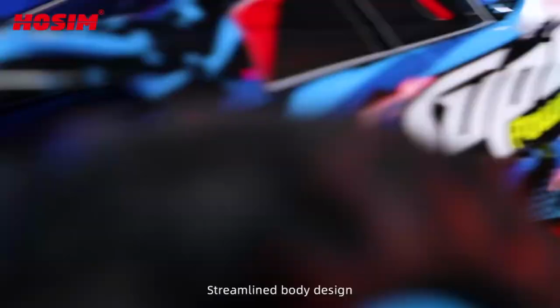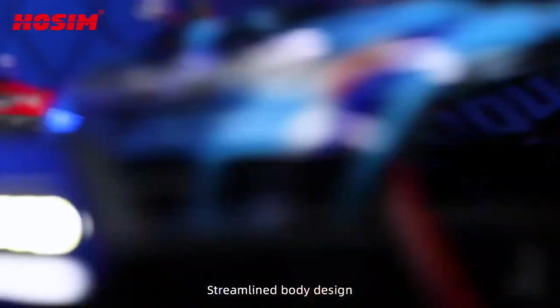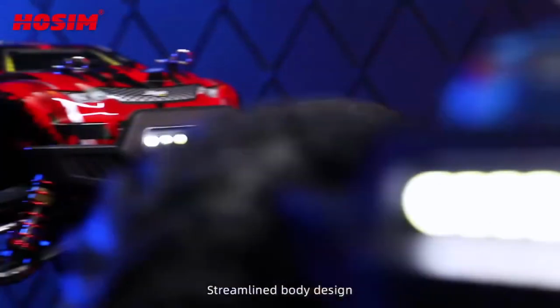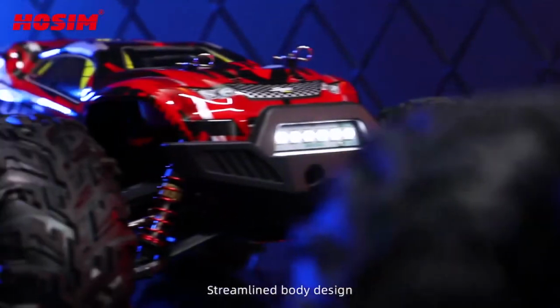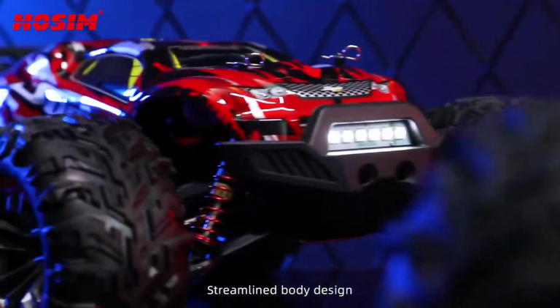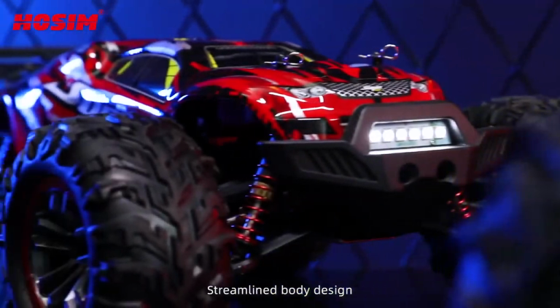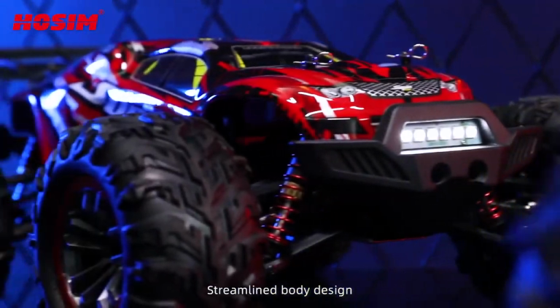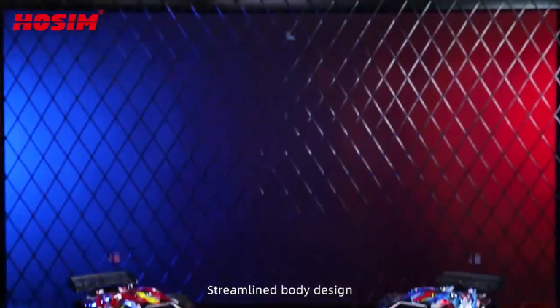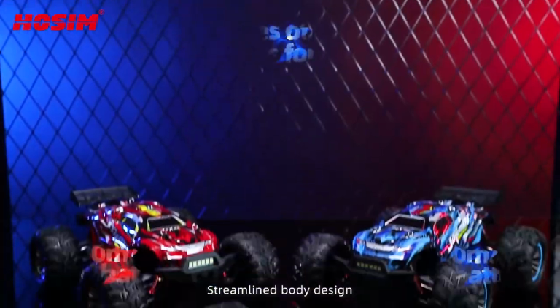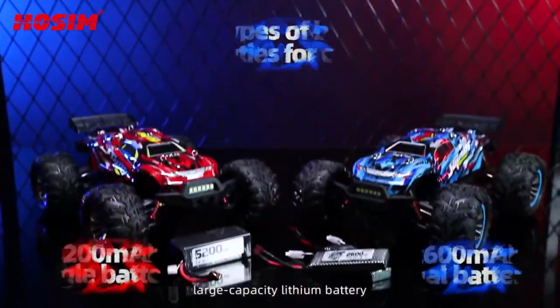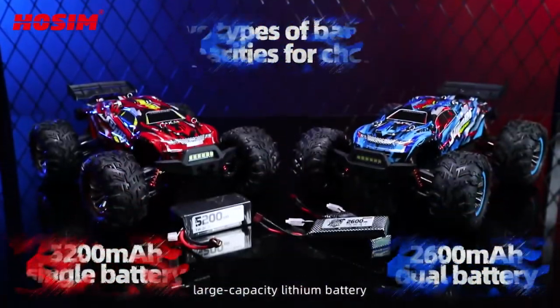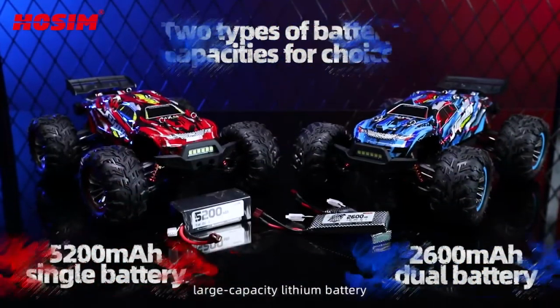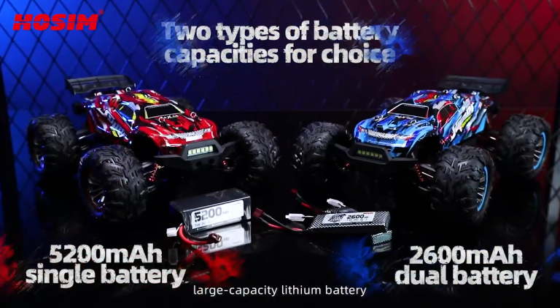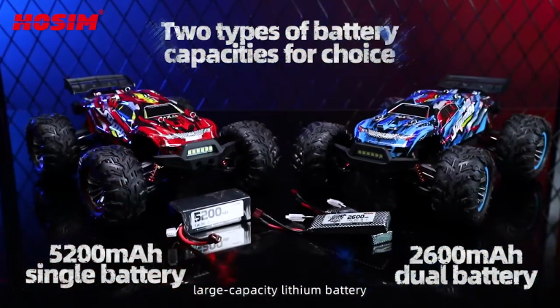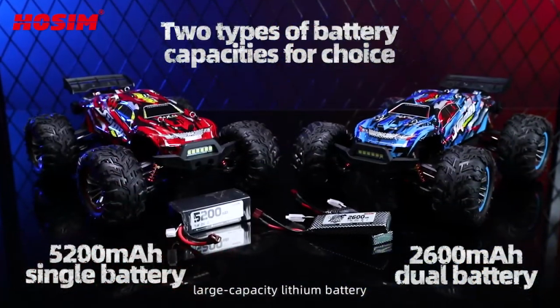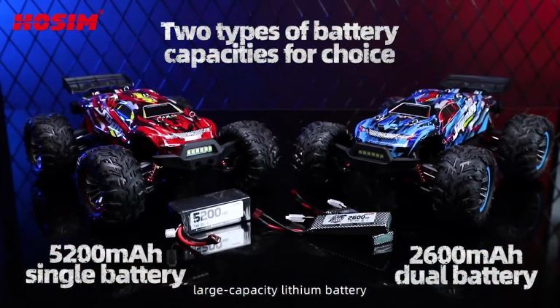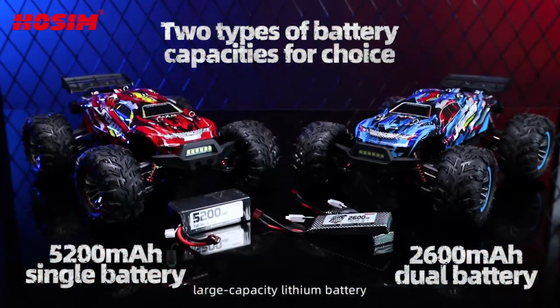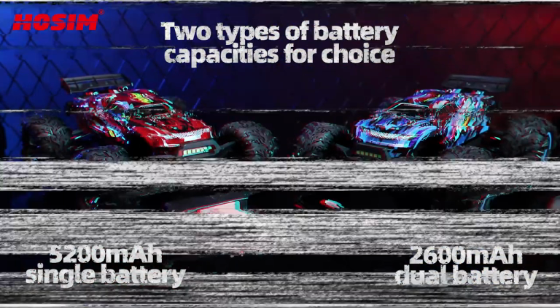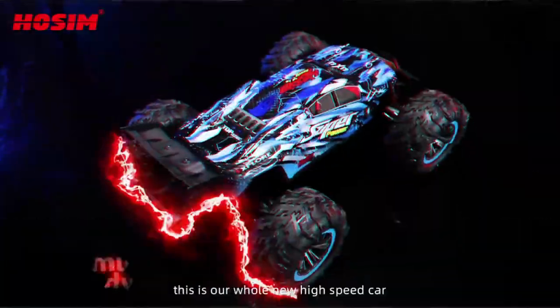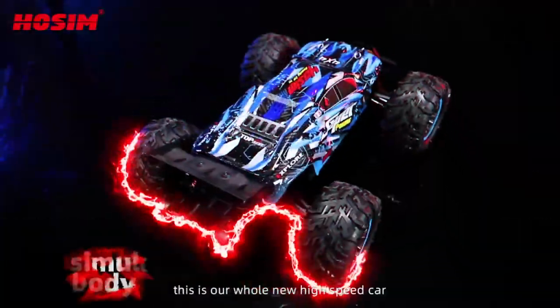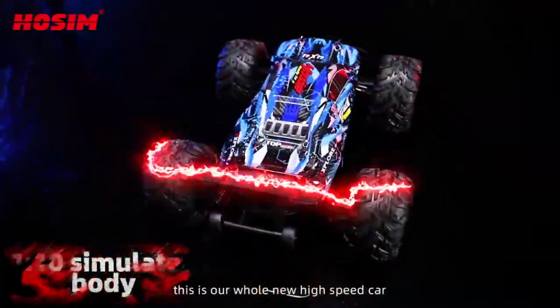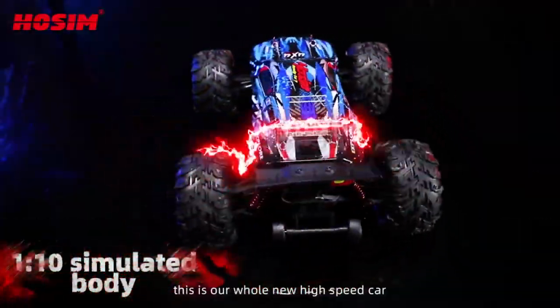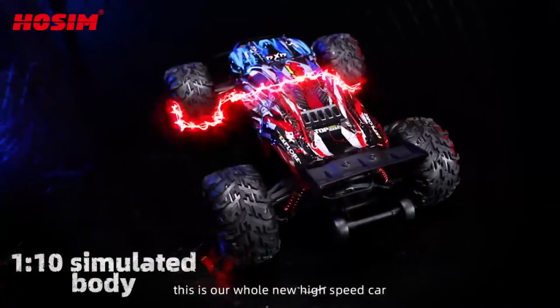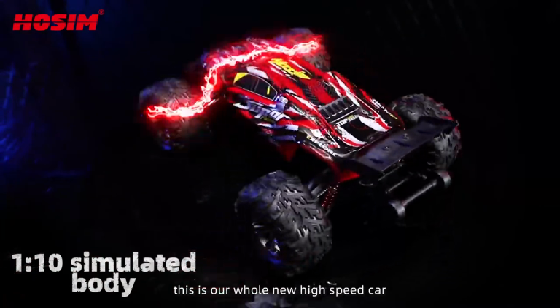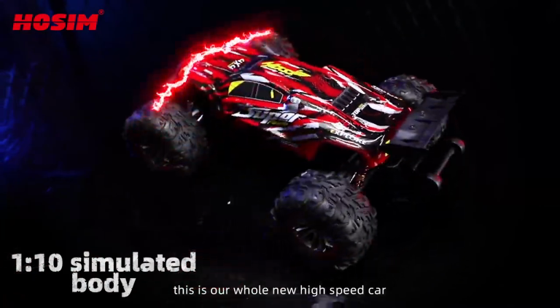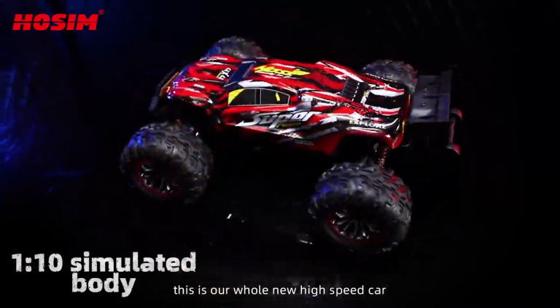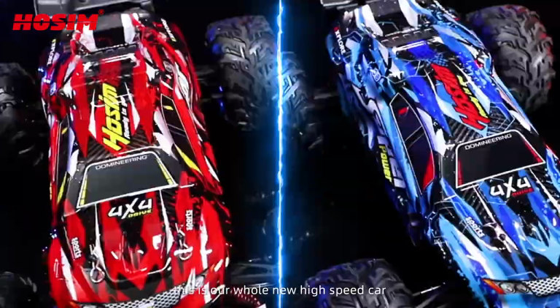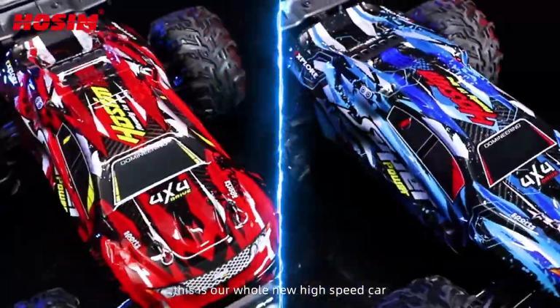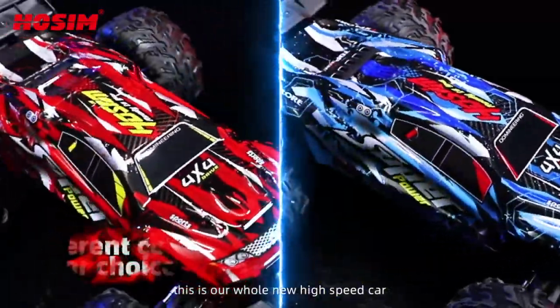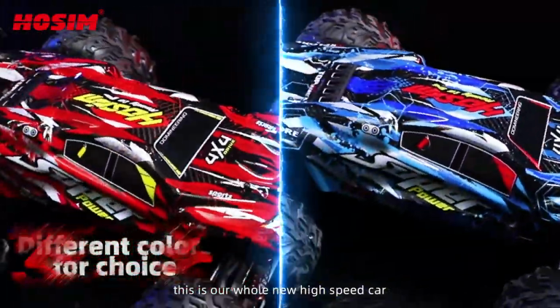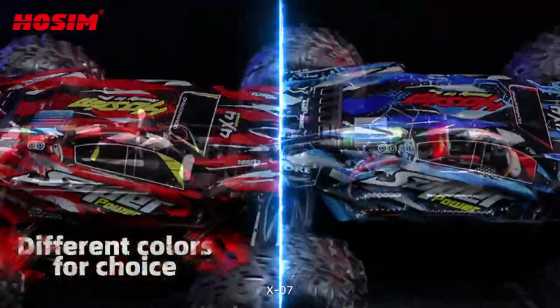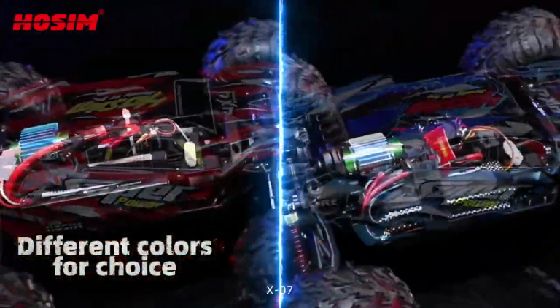Streamline body design, large capacity lithium battery — this is our whole new high-speed car, X07.